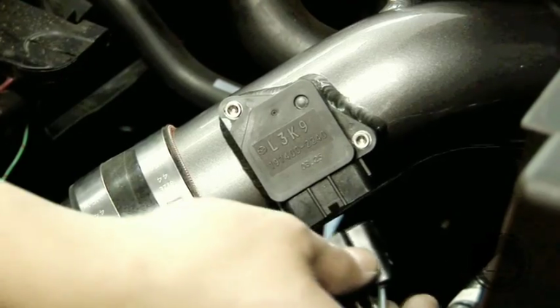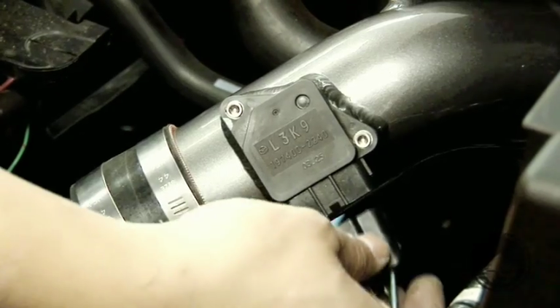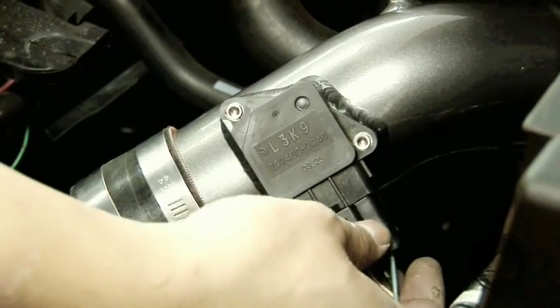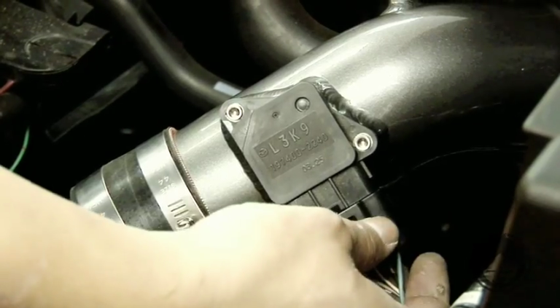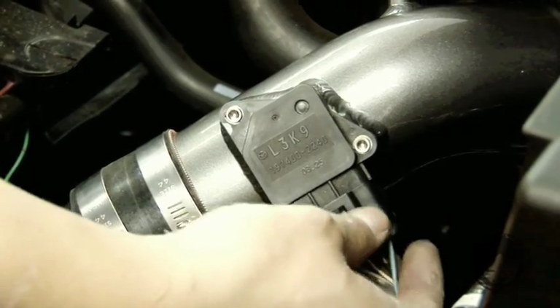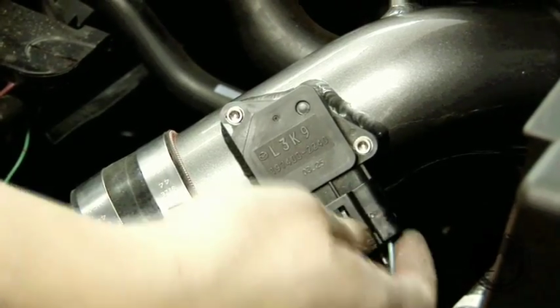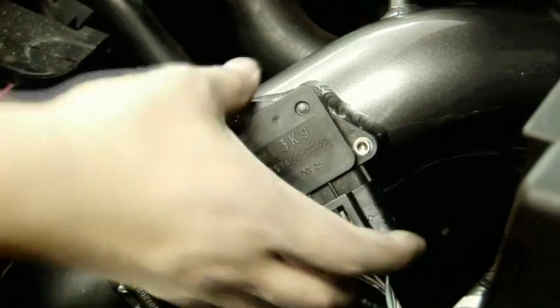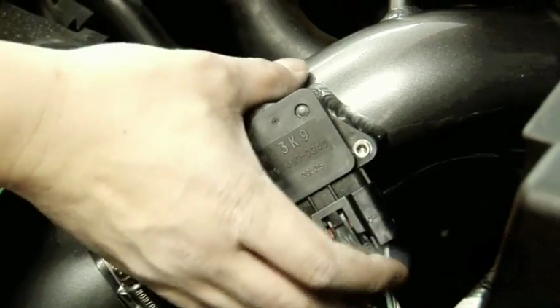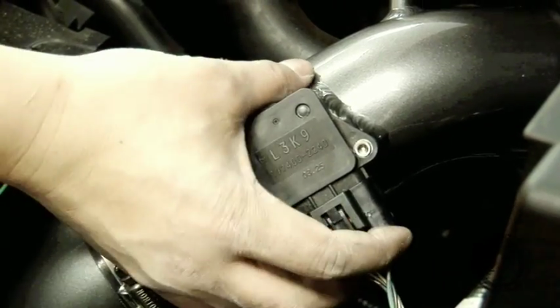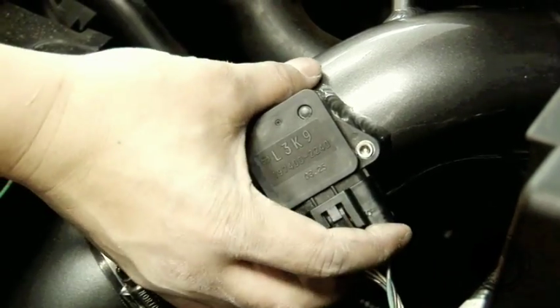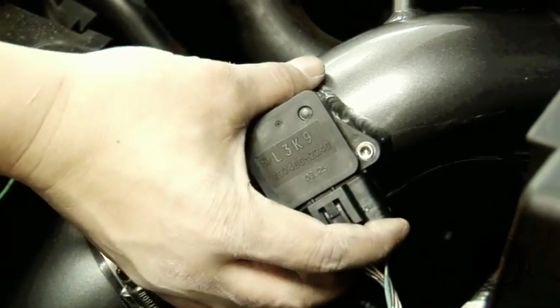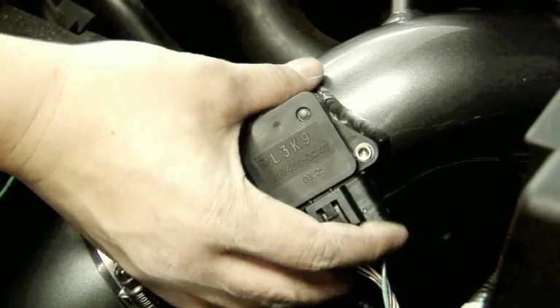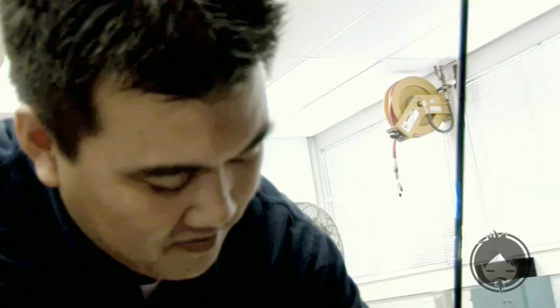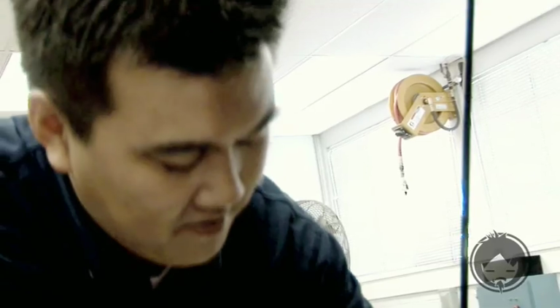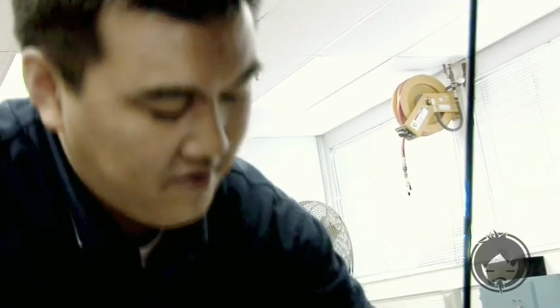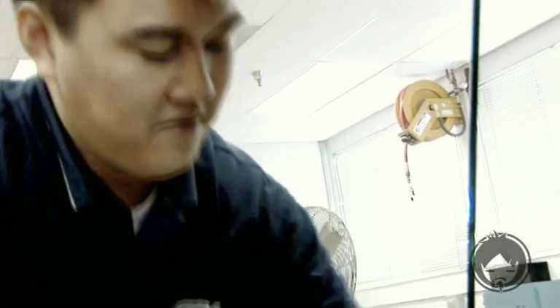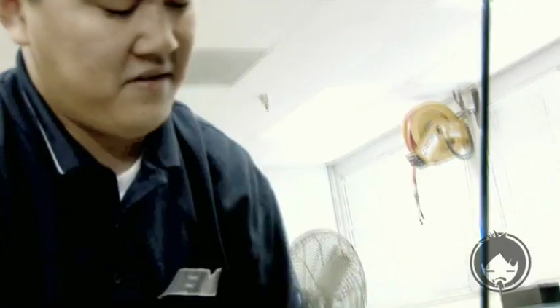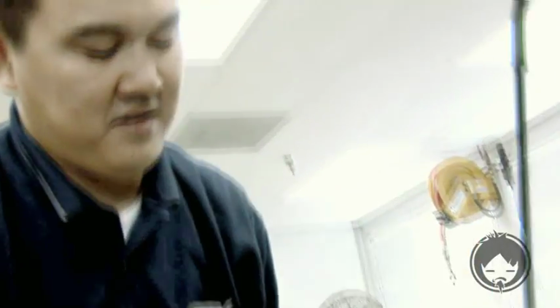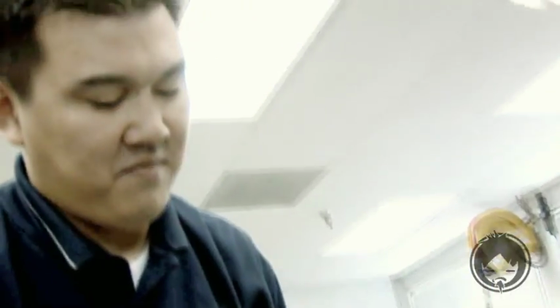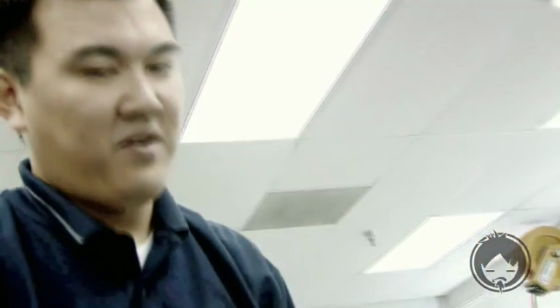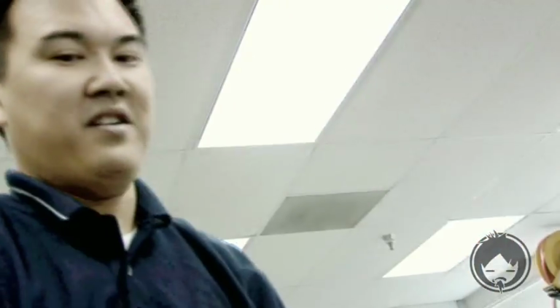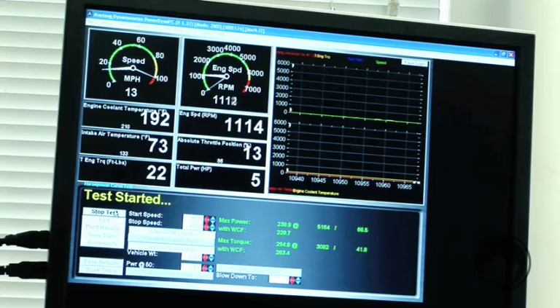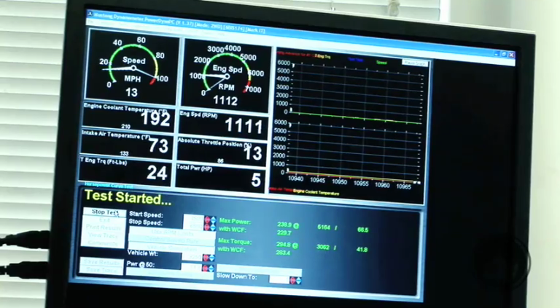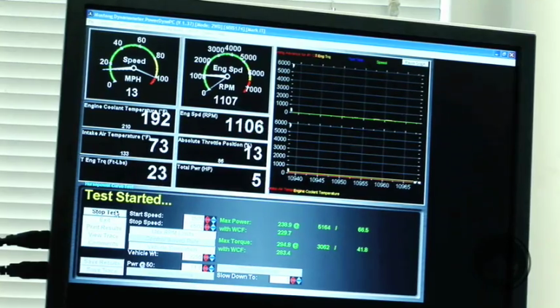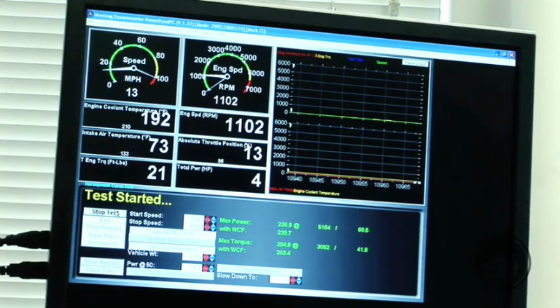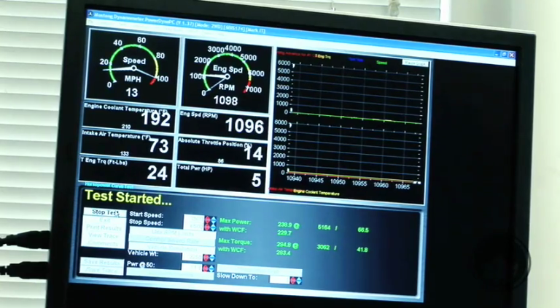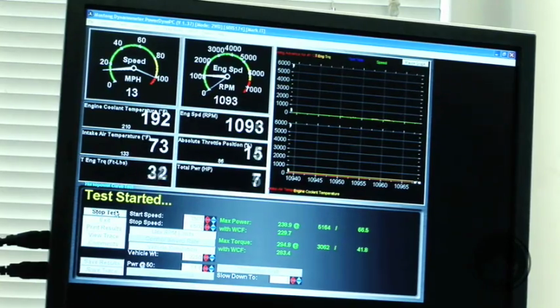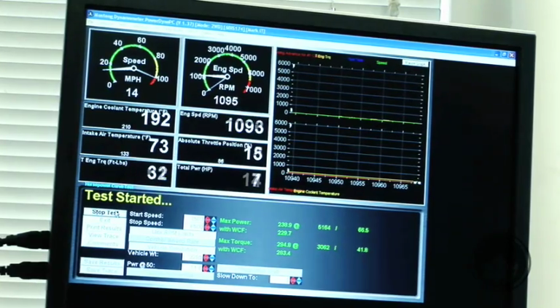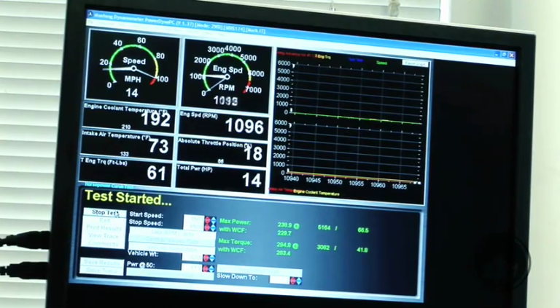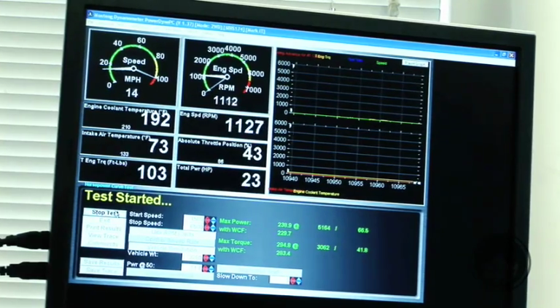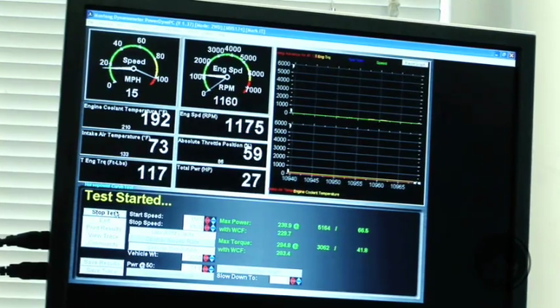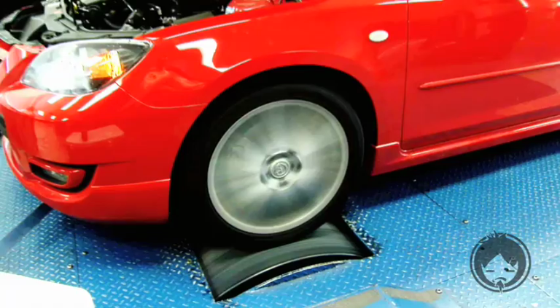The final step is to plug in the air flow meter, and we're ready to hit the dyno again just to see how much power we really made.